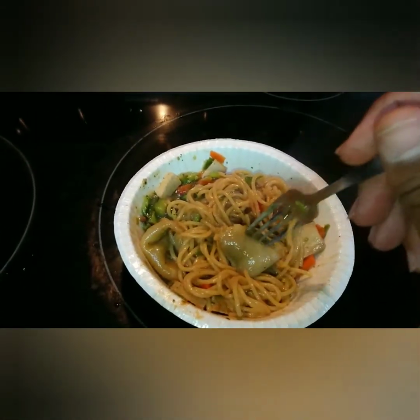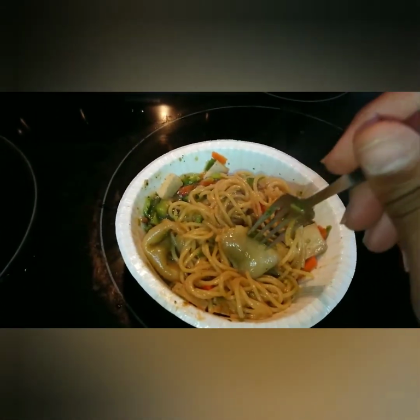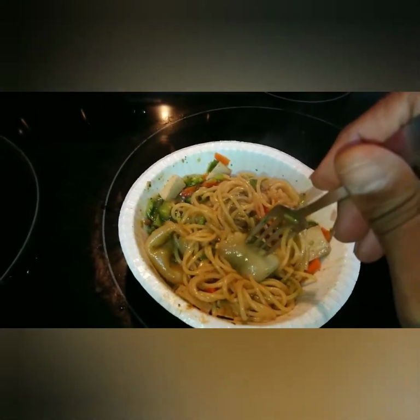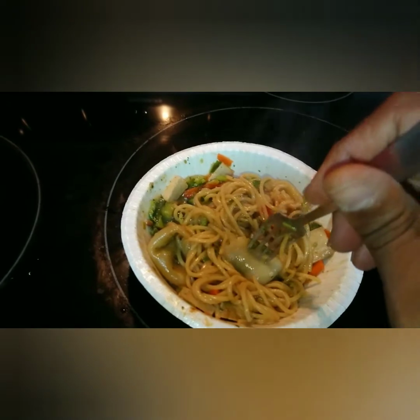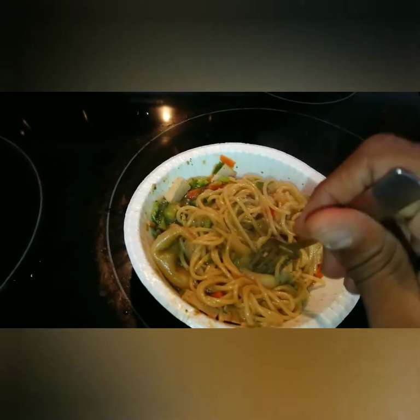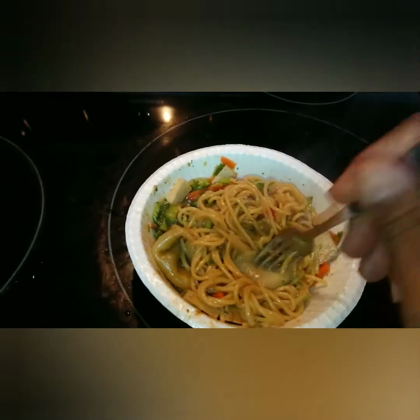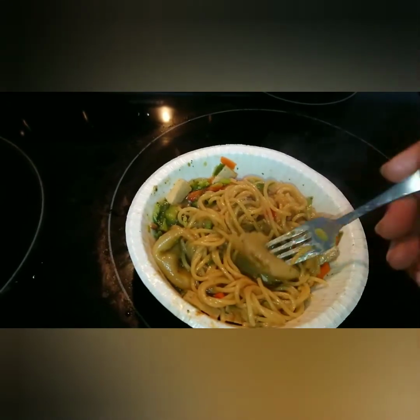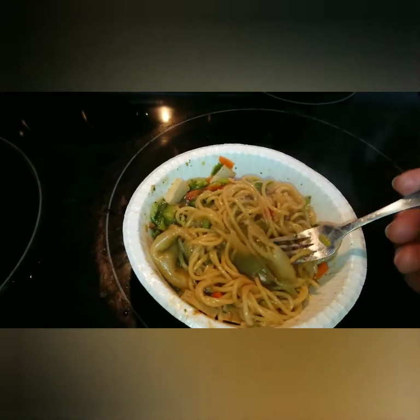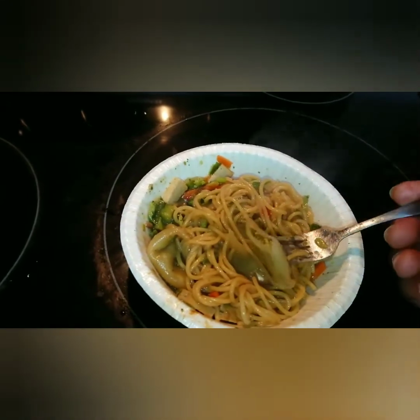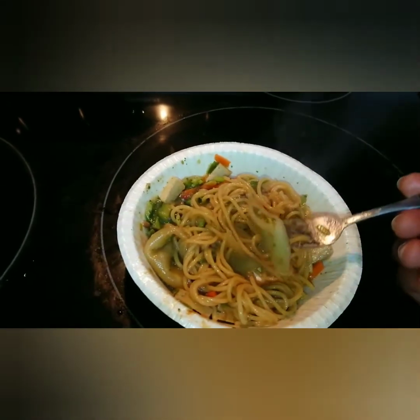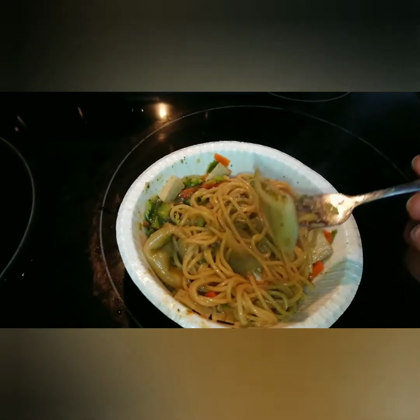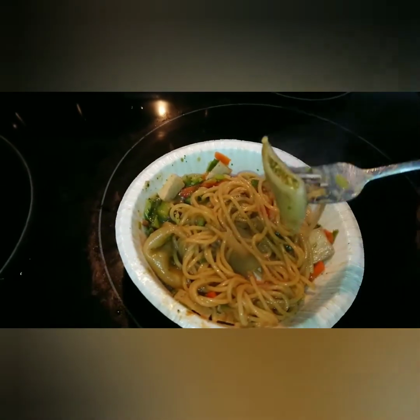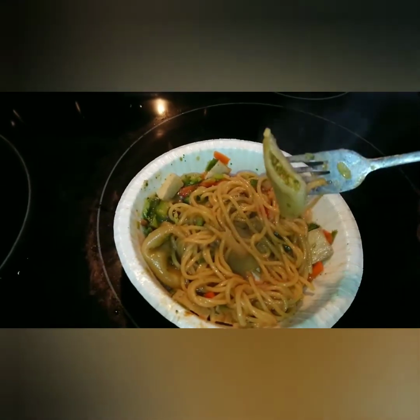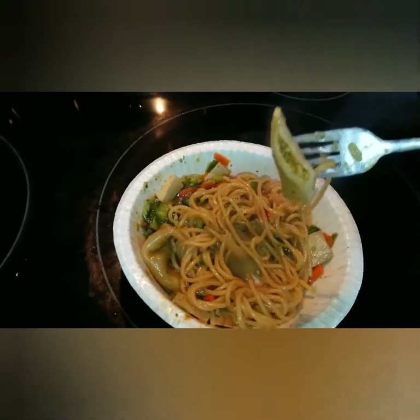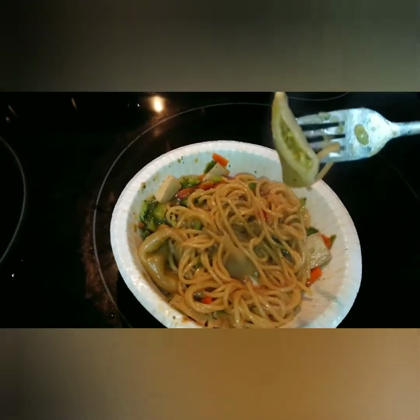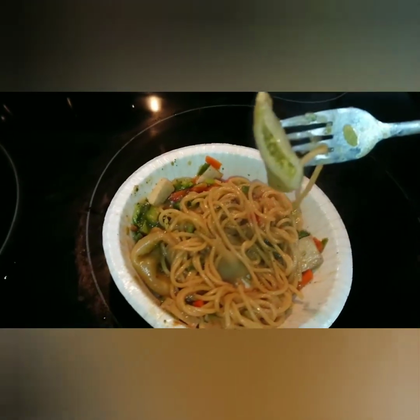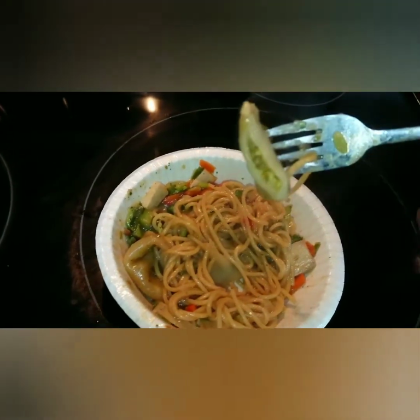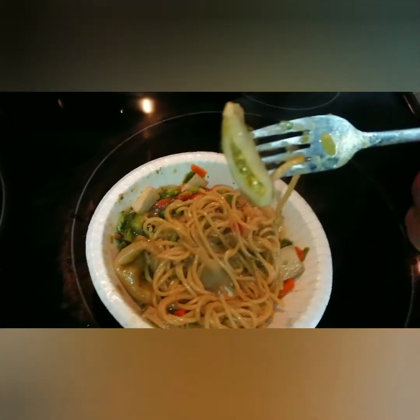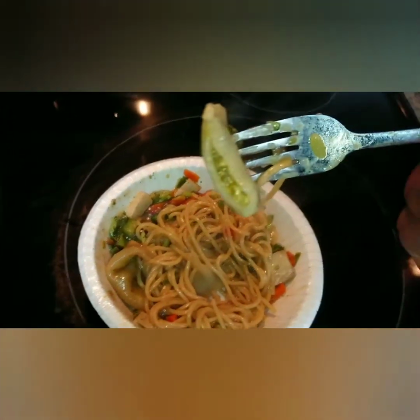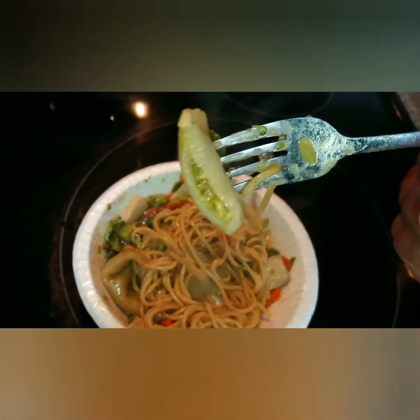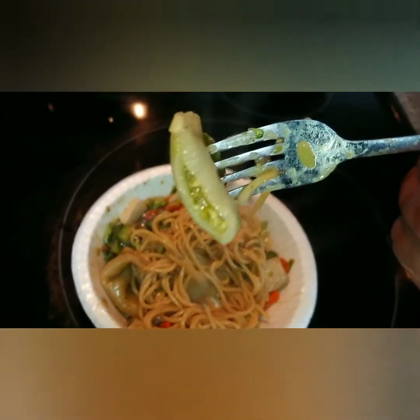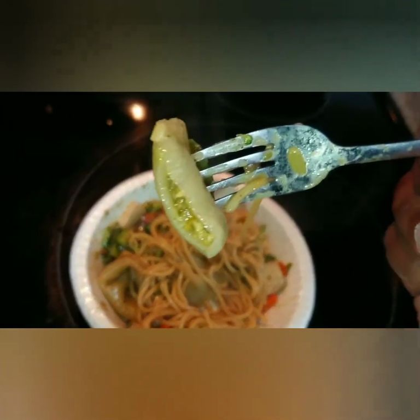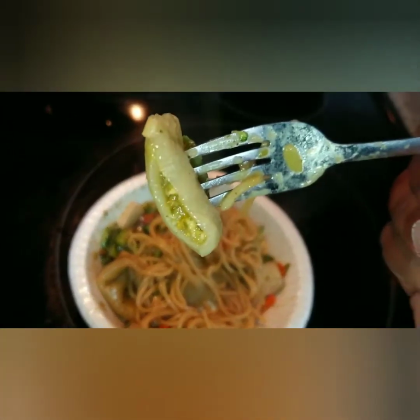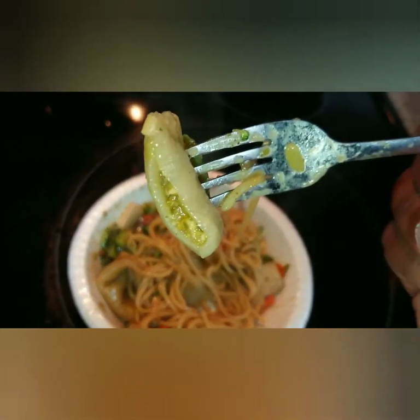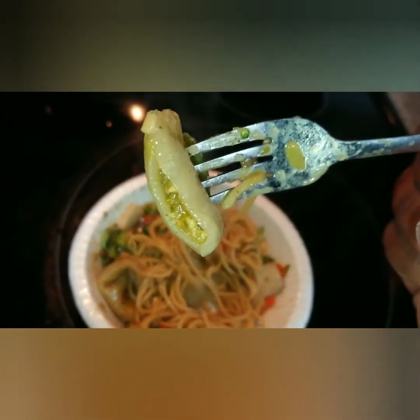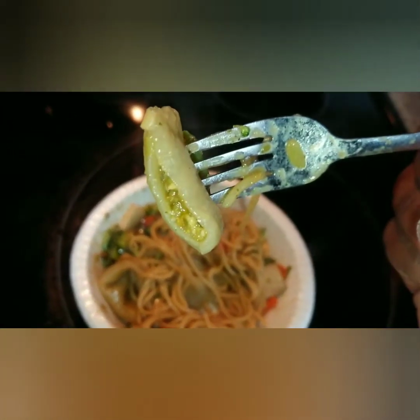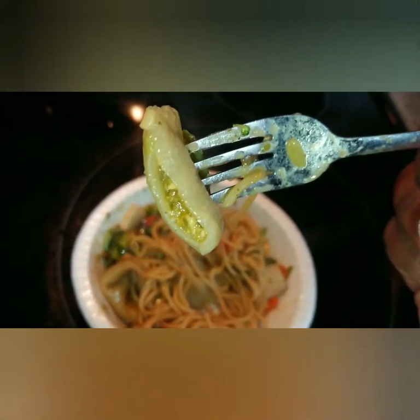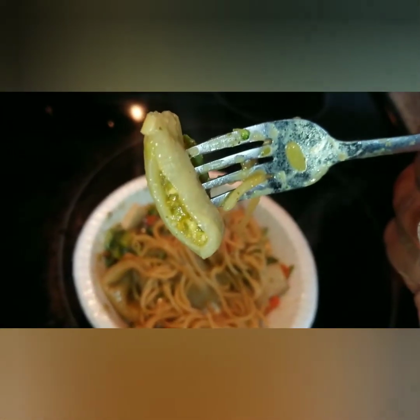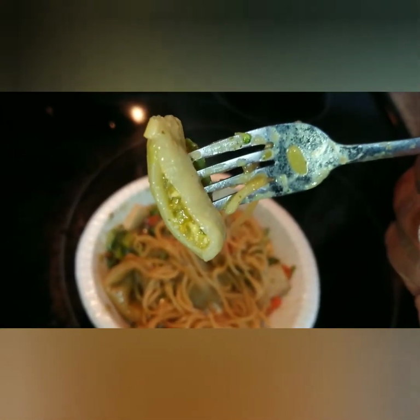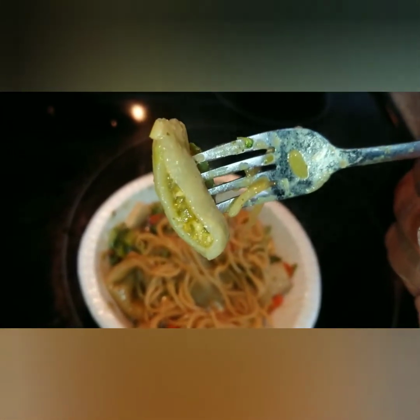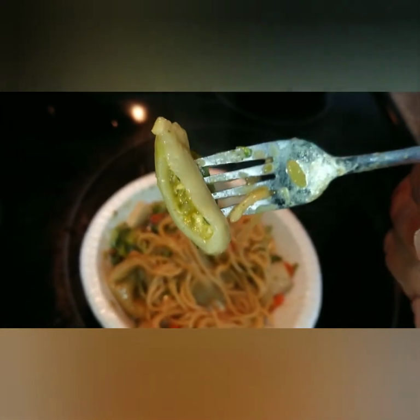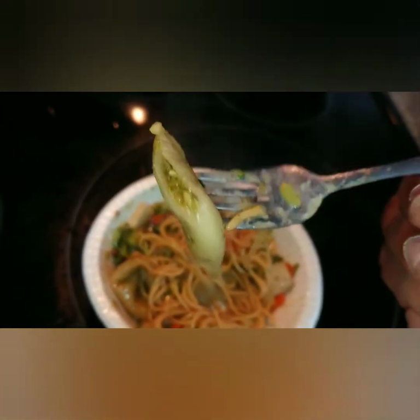There you have it. Thank you for watching. Vegan — True Vegan Paradise.